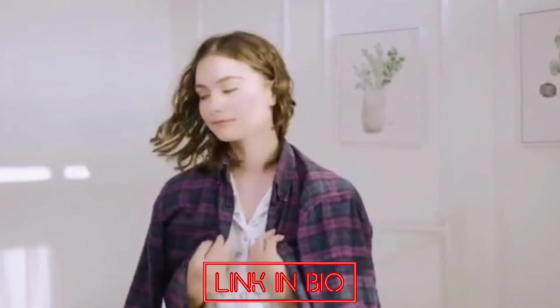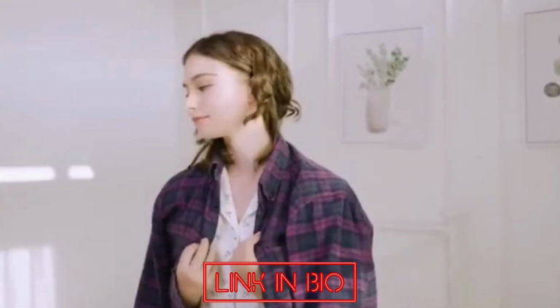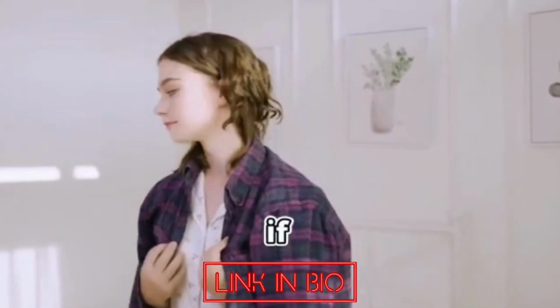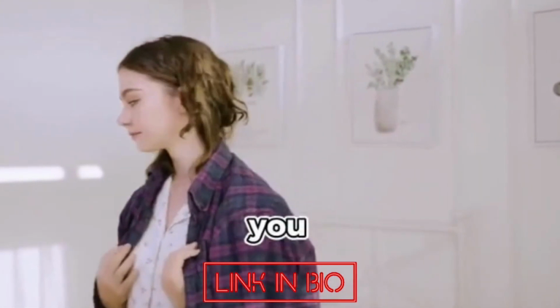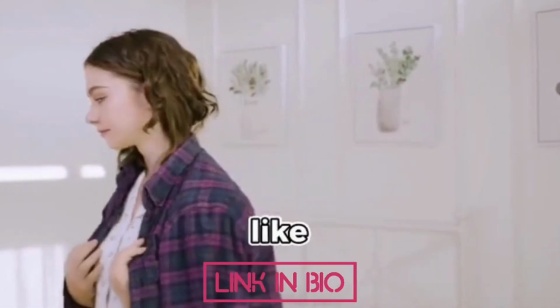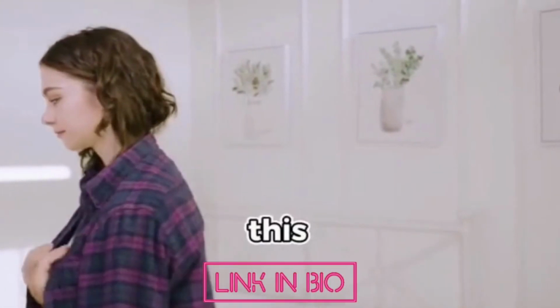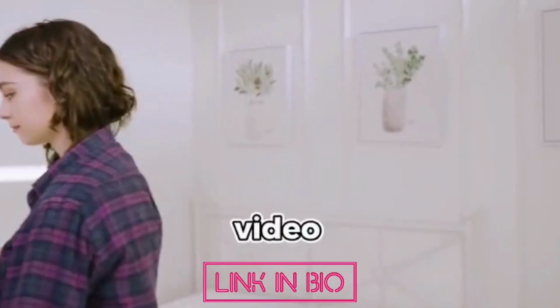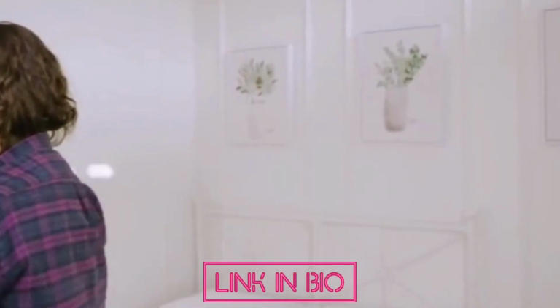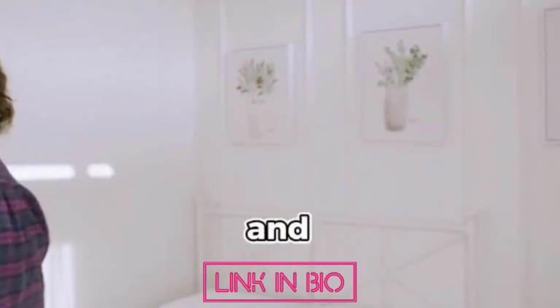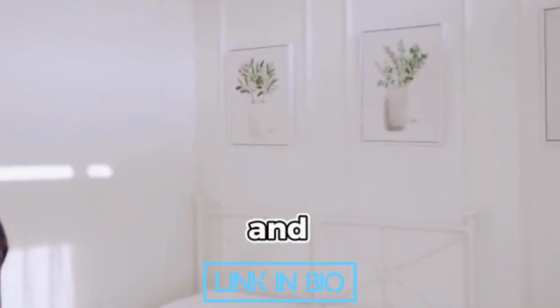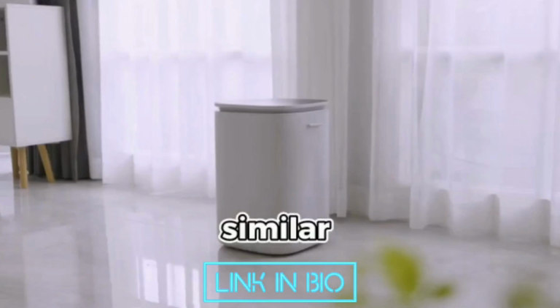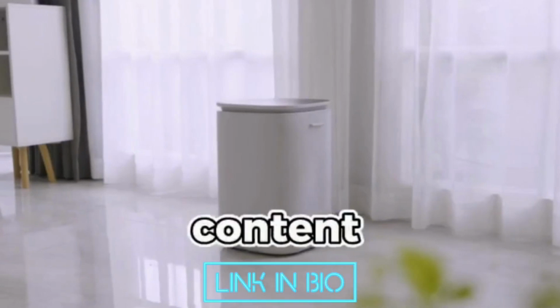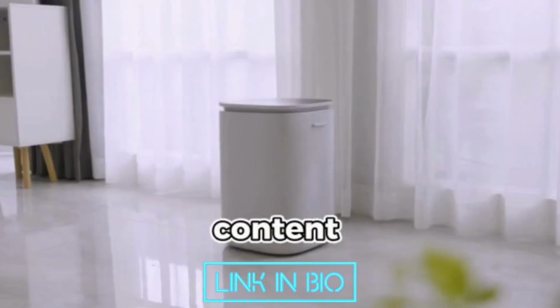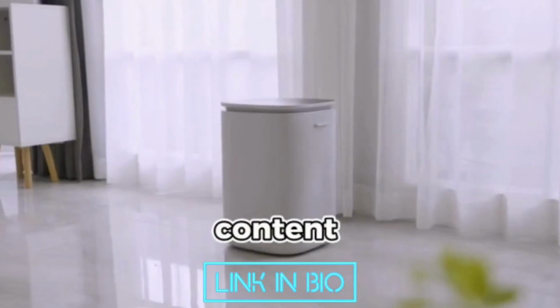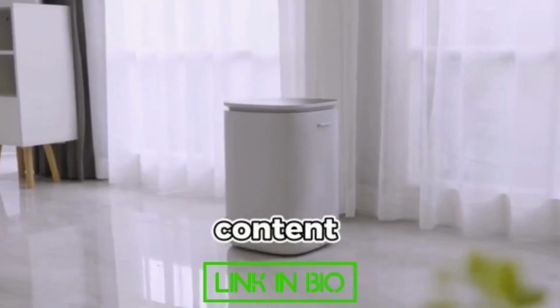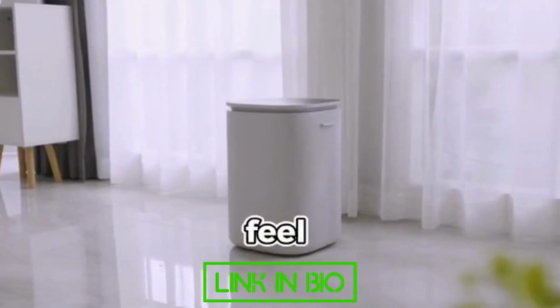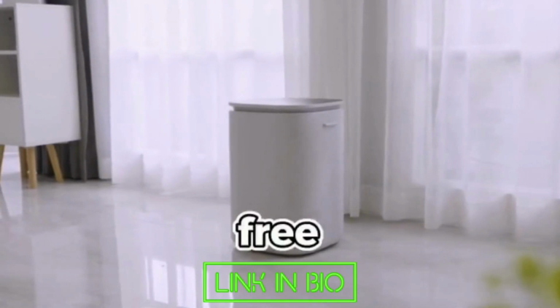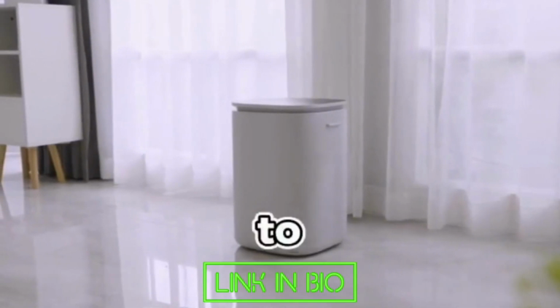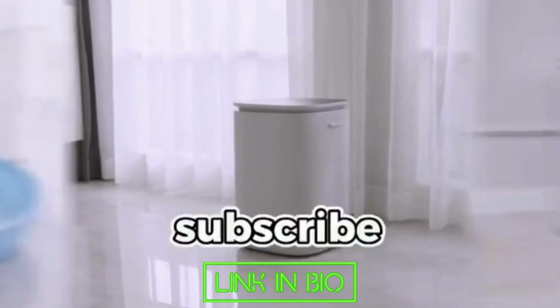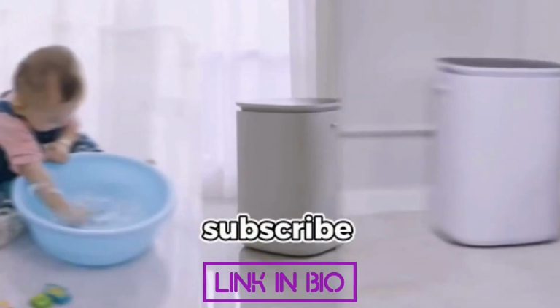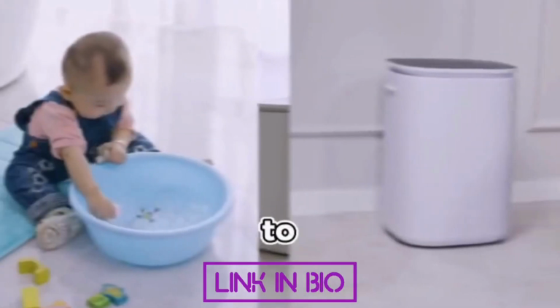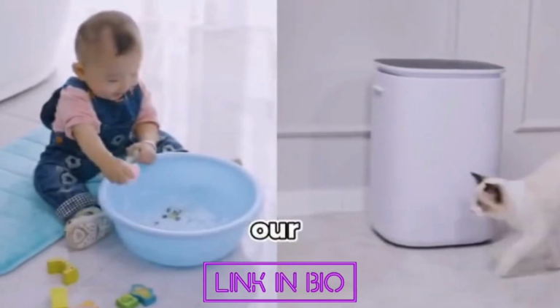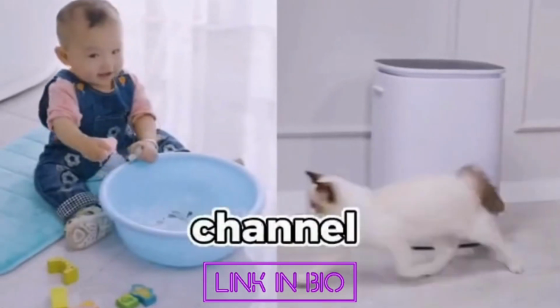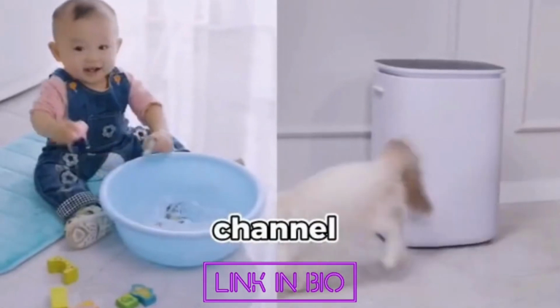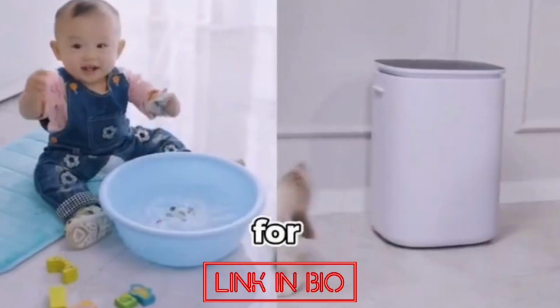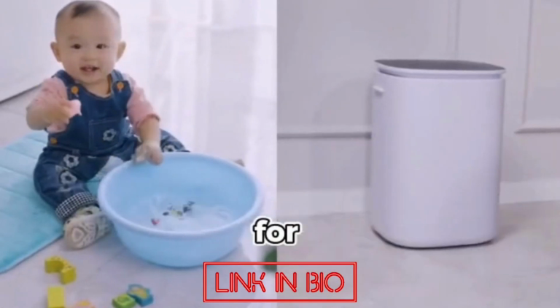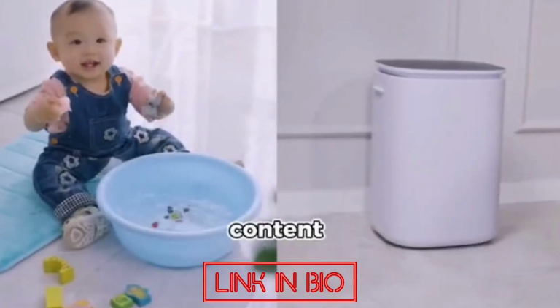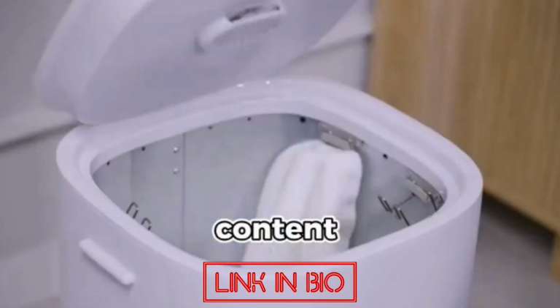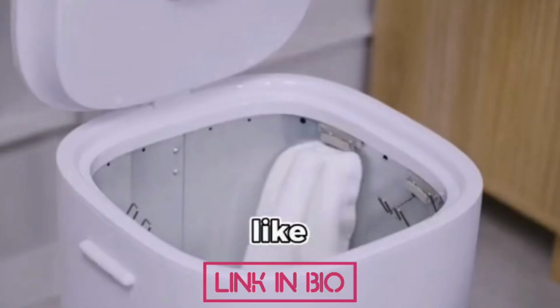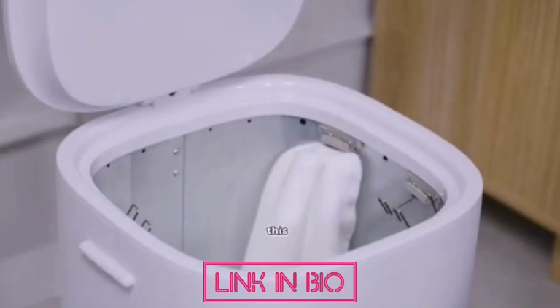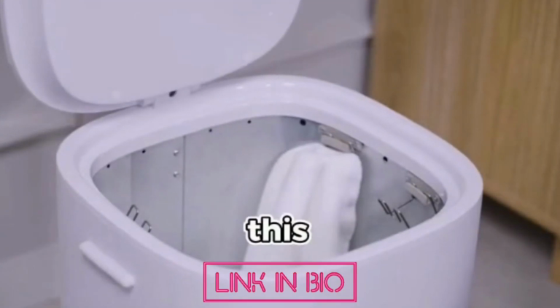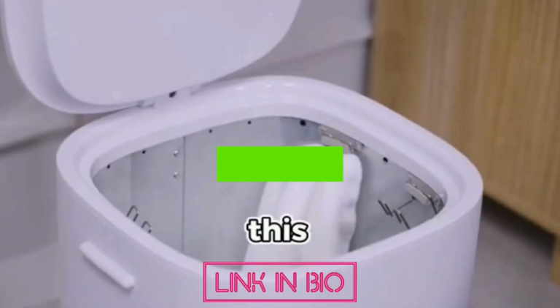If you like this video and similar content, feel free to subscribe to our channel for more content like that.